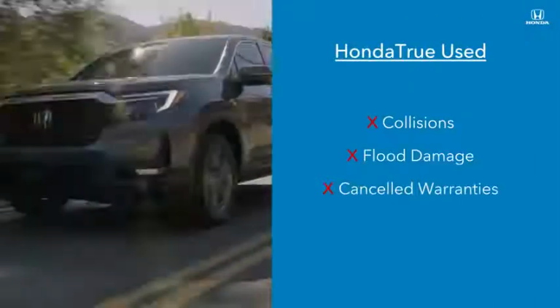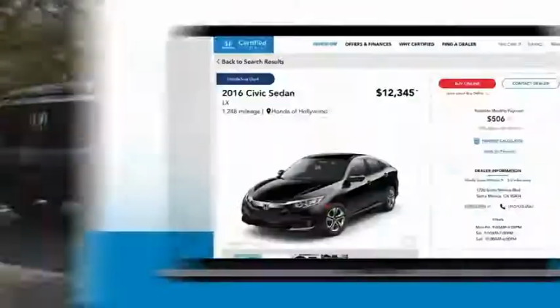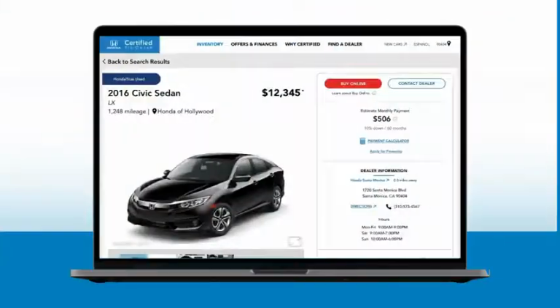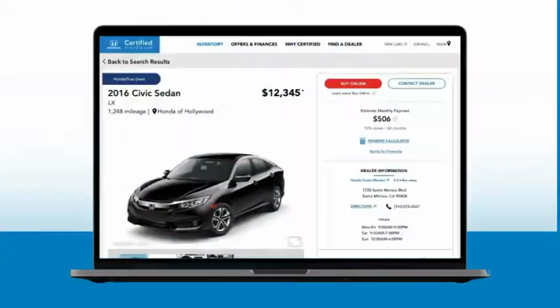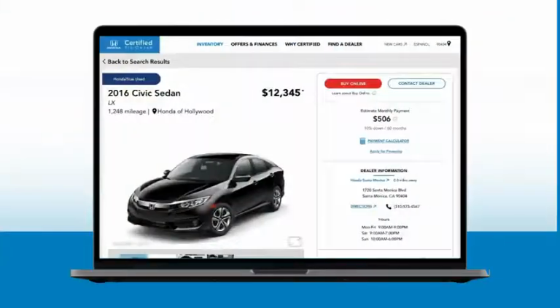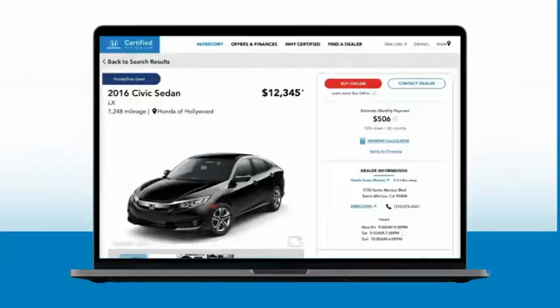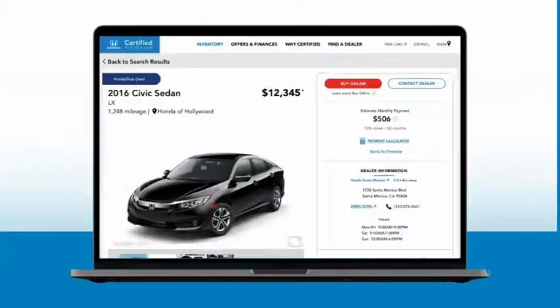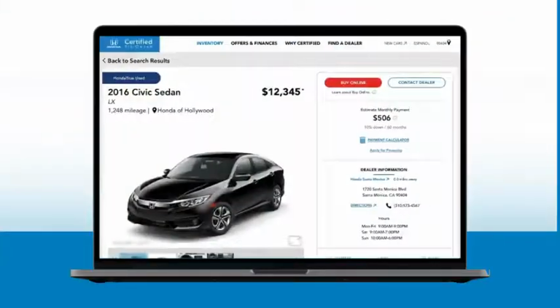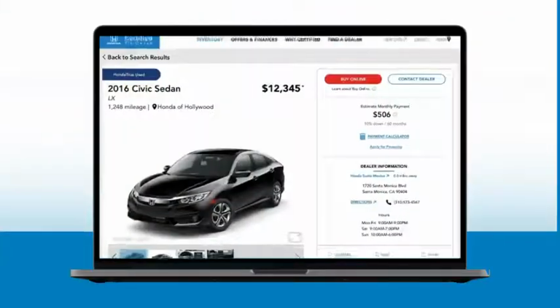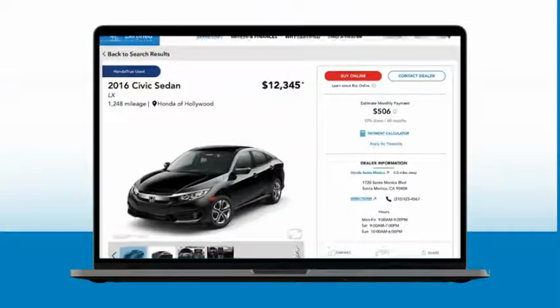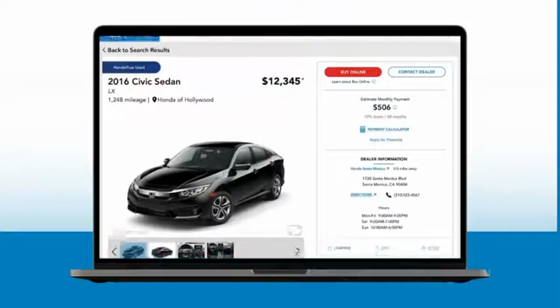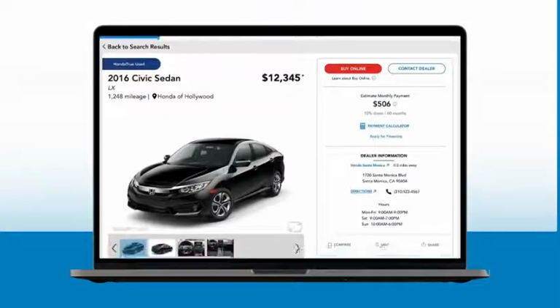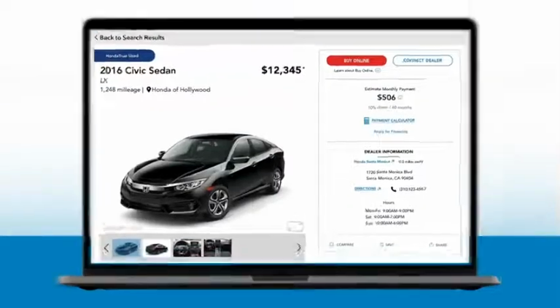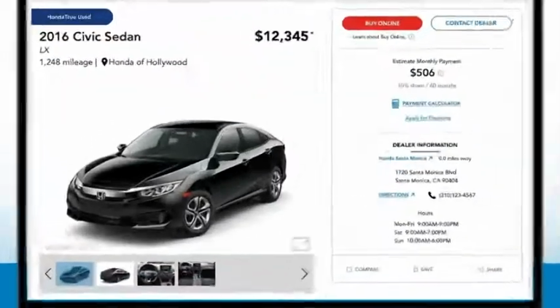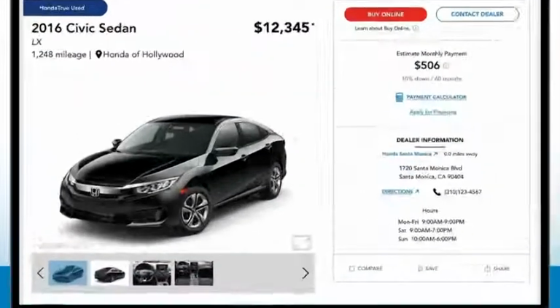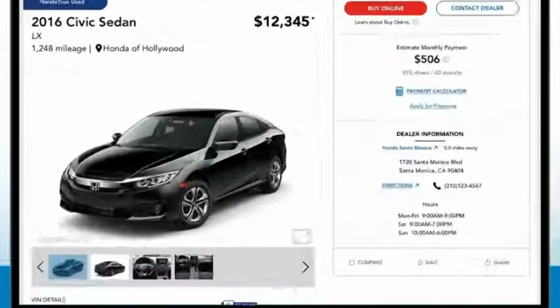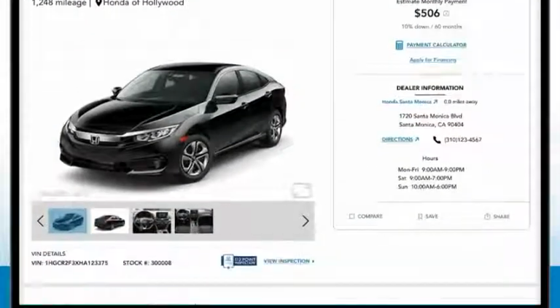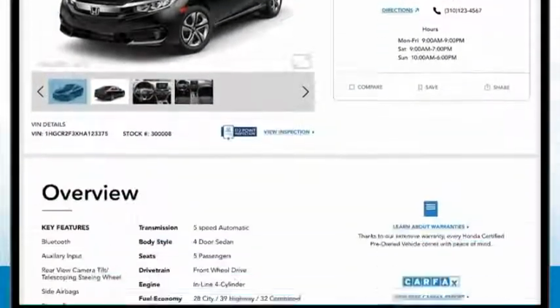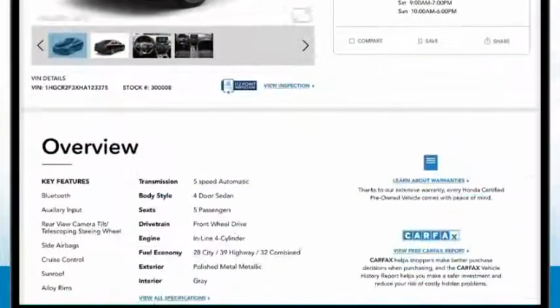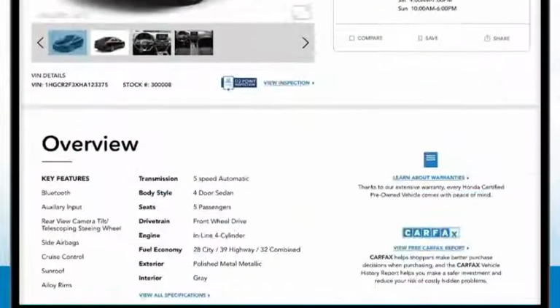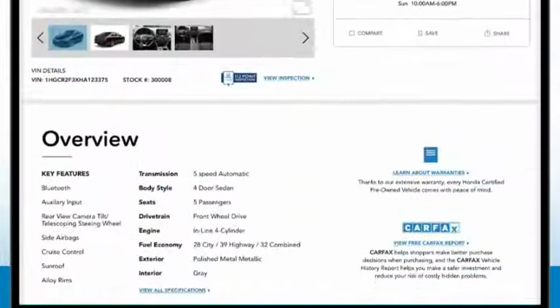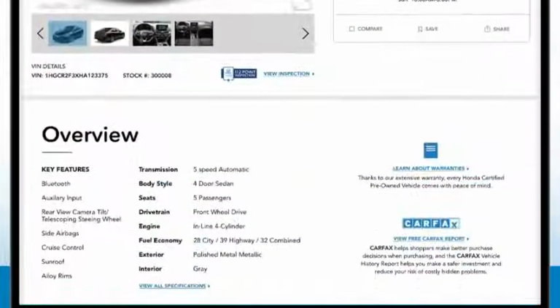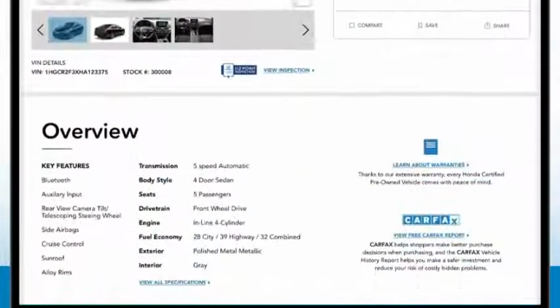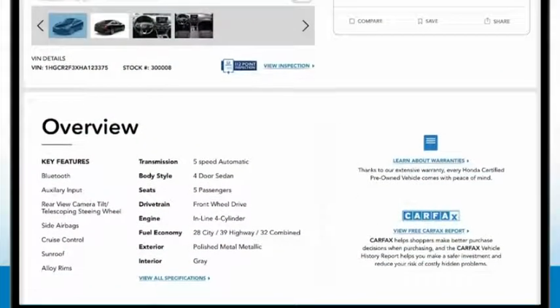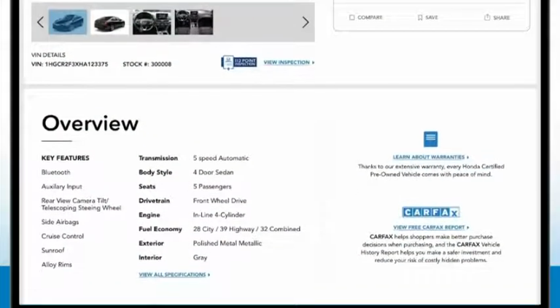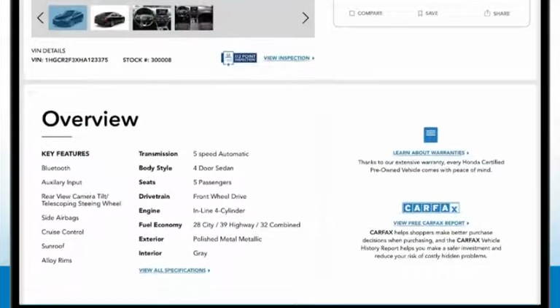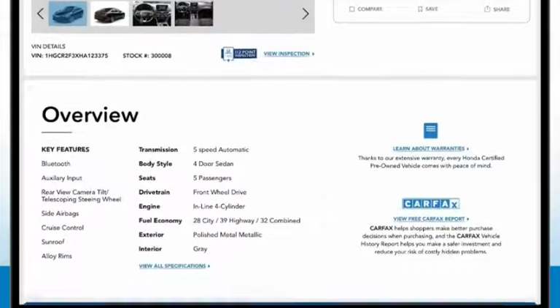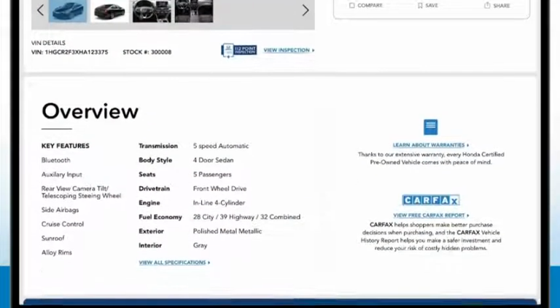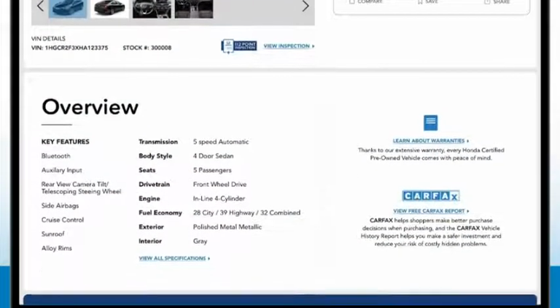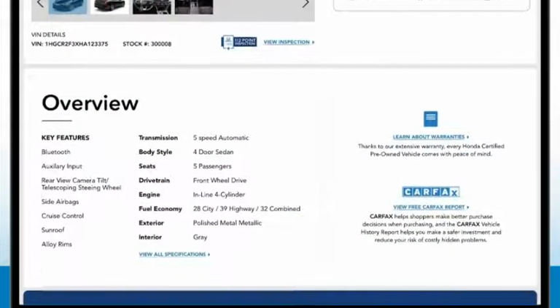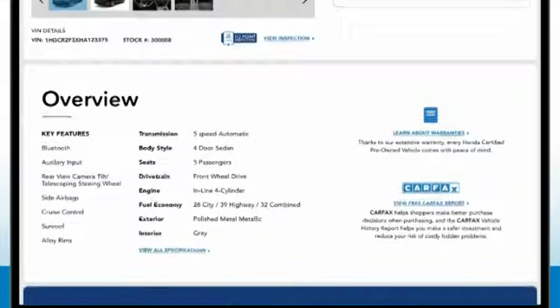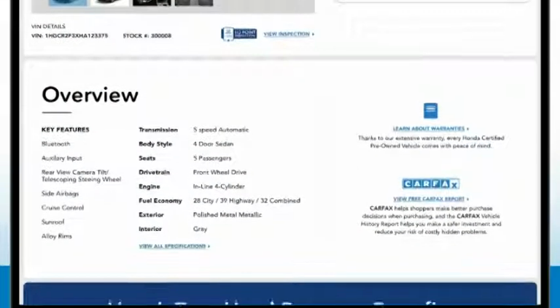In fact, customers can check out the vehicle's history for themselves with a complimentary vehicle history report.